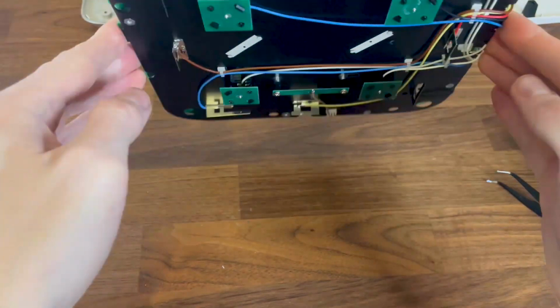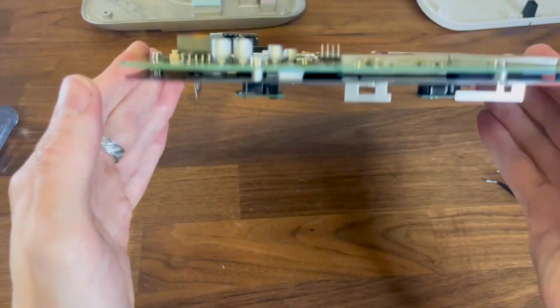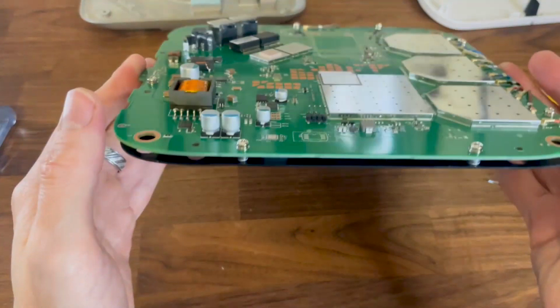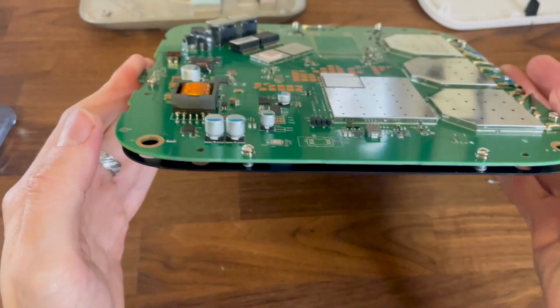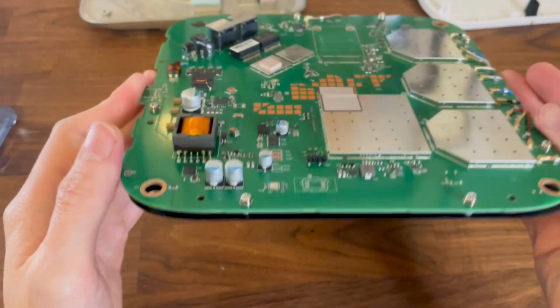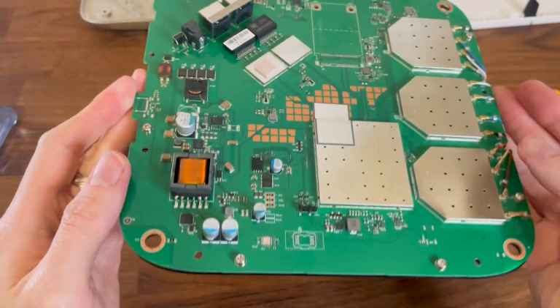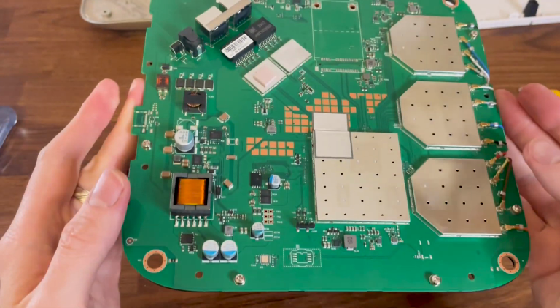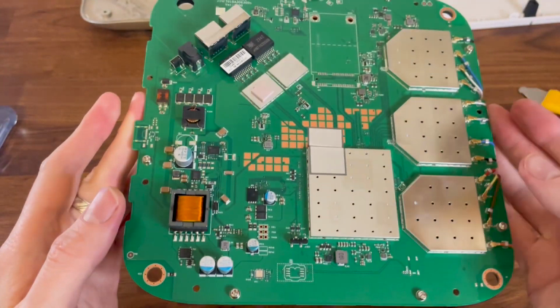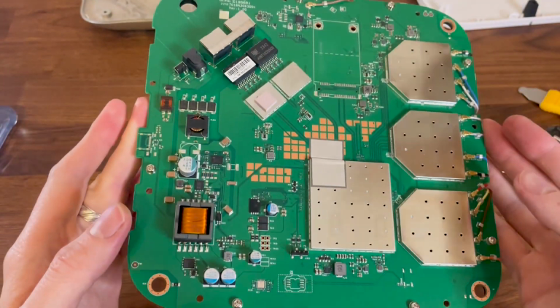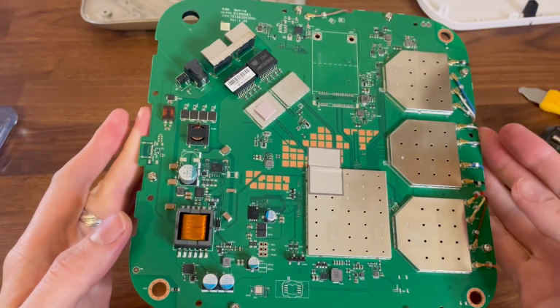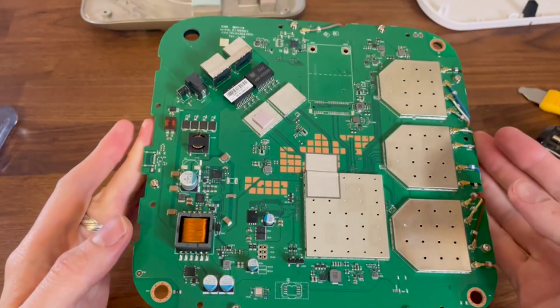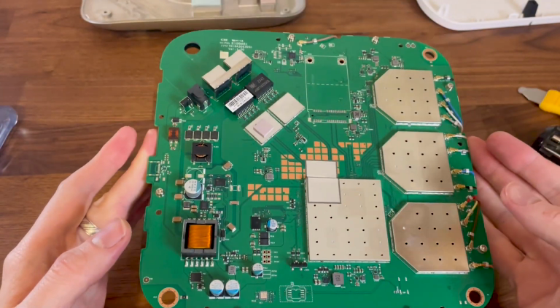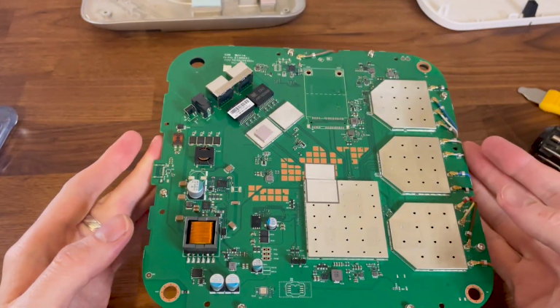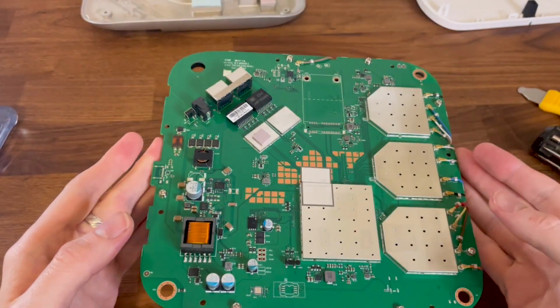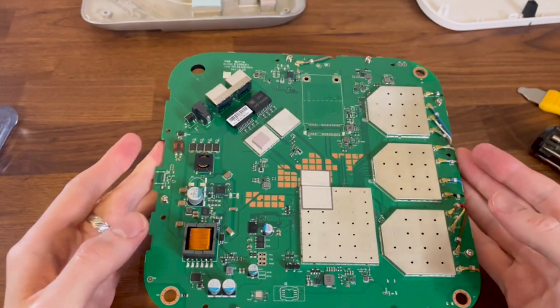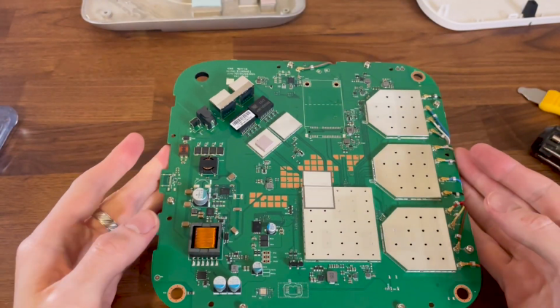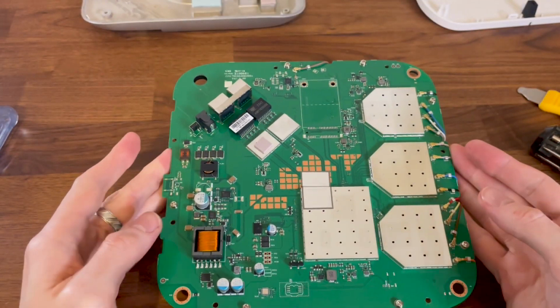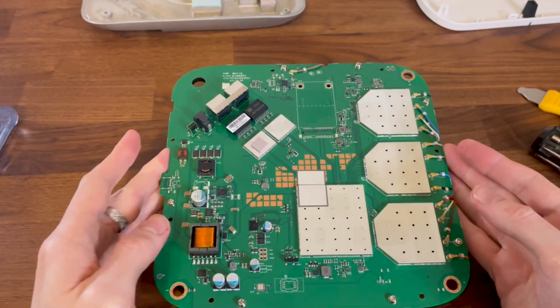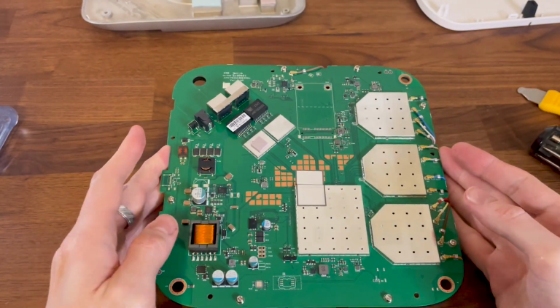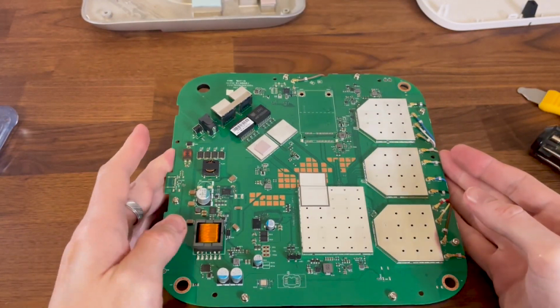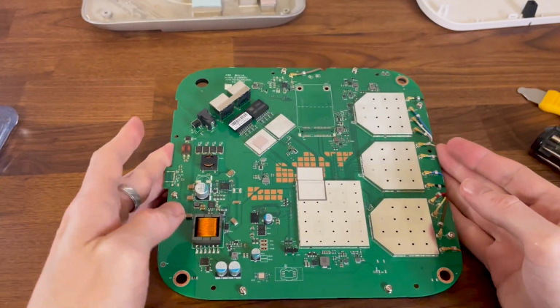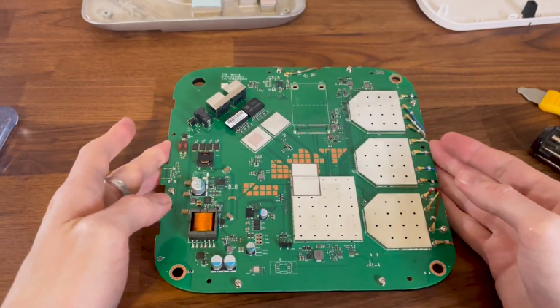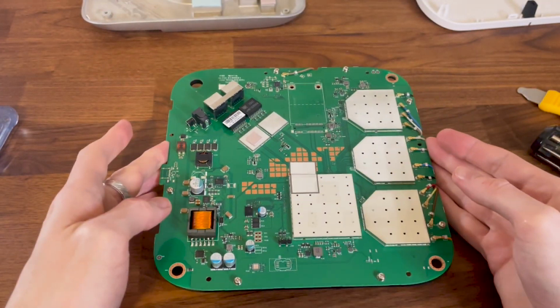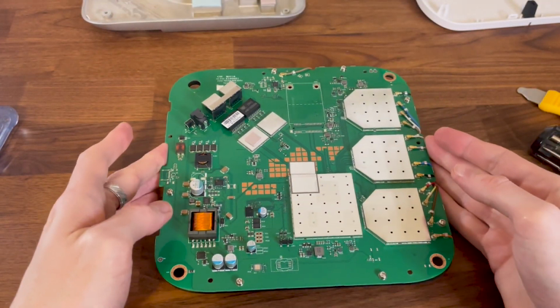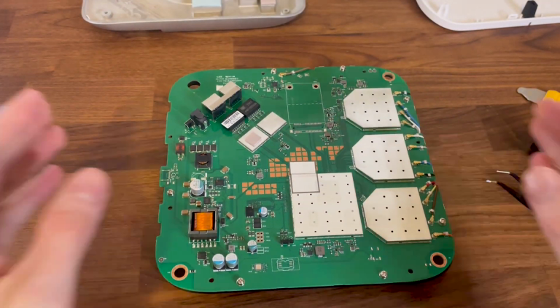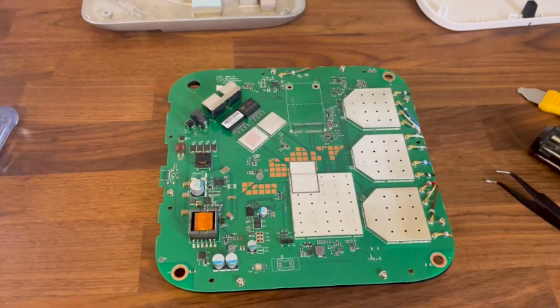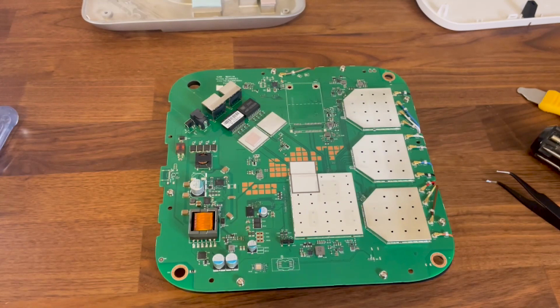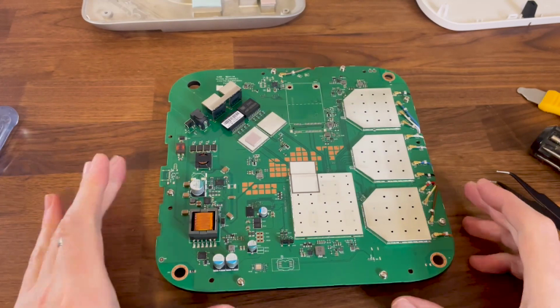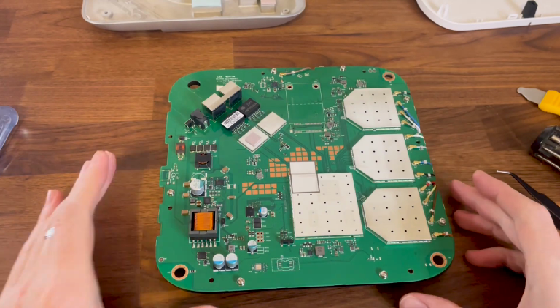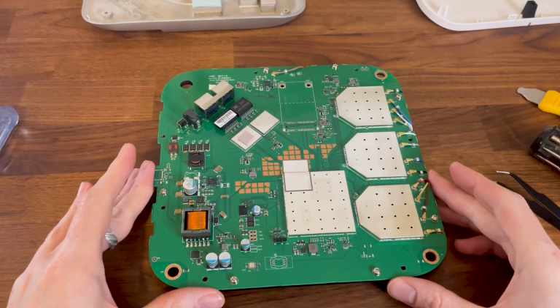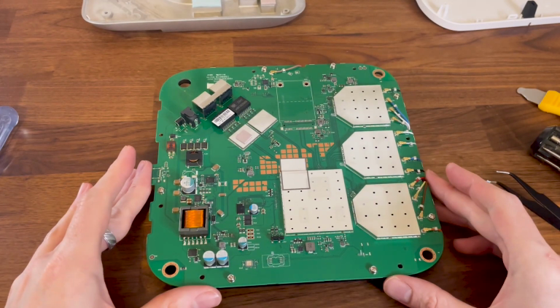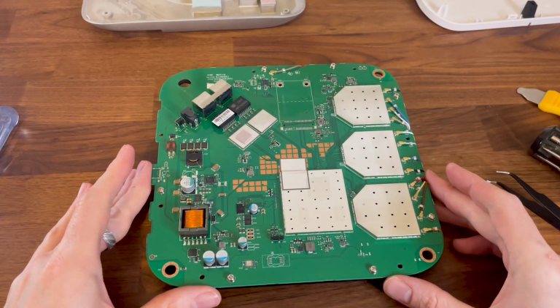It seems that the main components are all on this side, so I removed the aluminum covers from the thermal pads to see them.